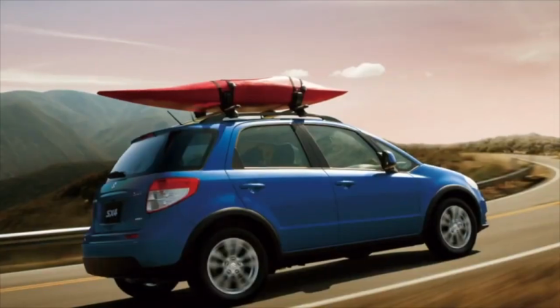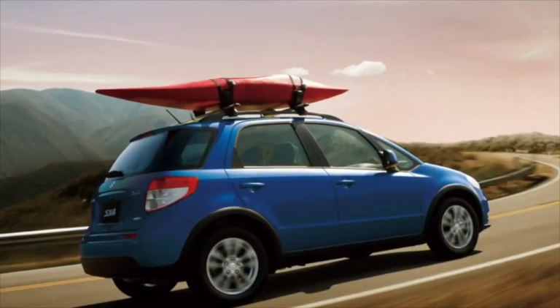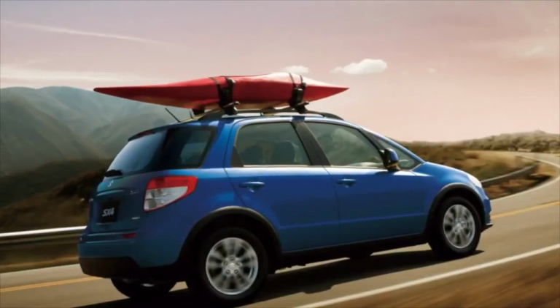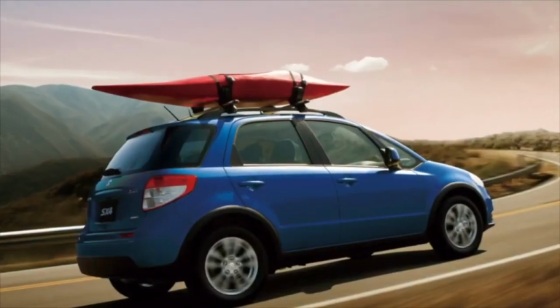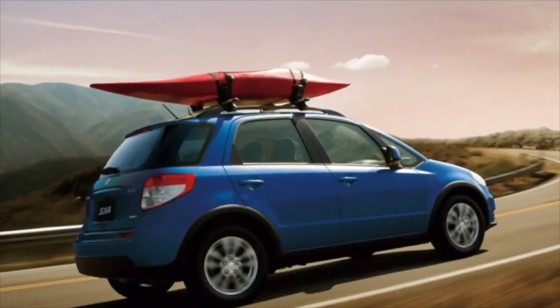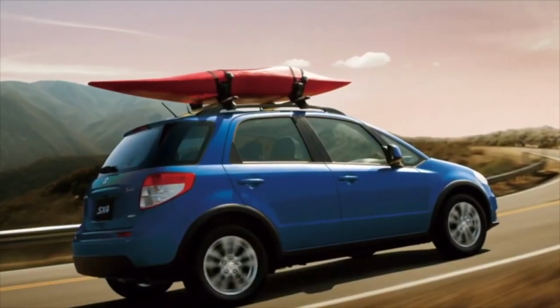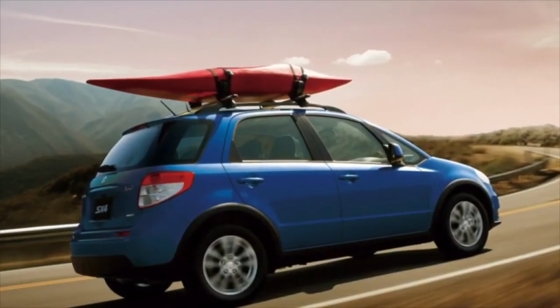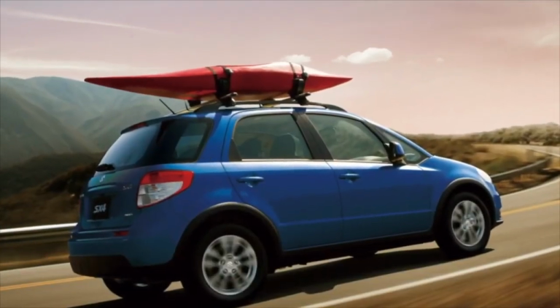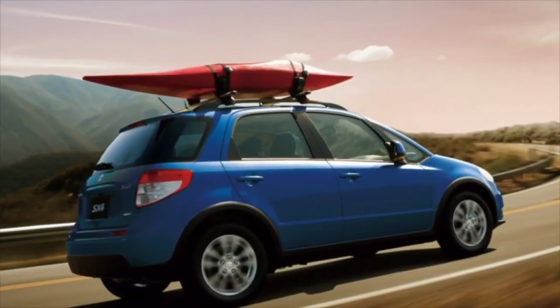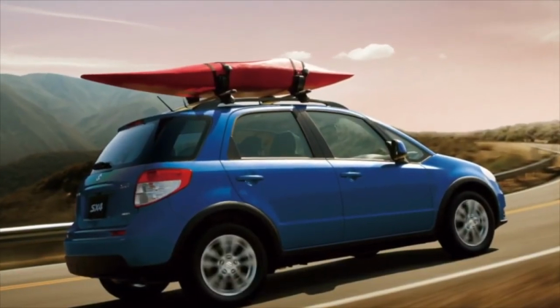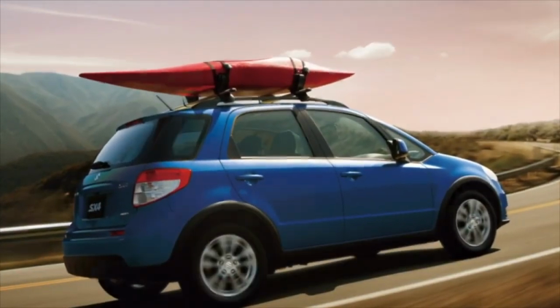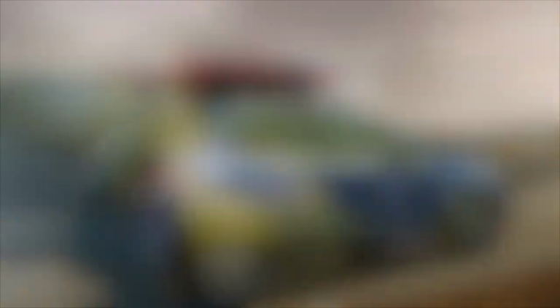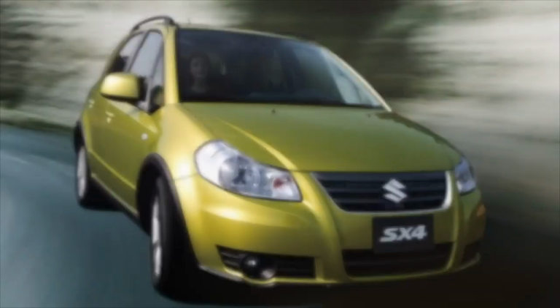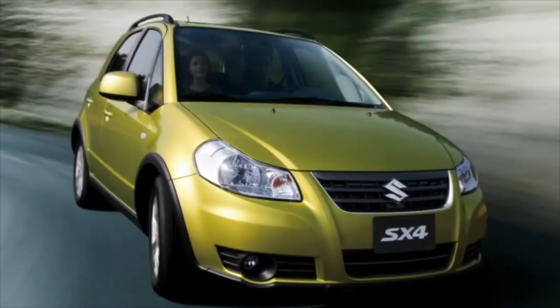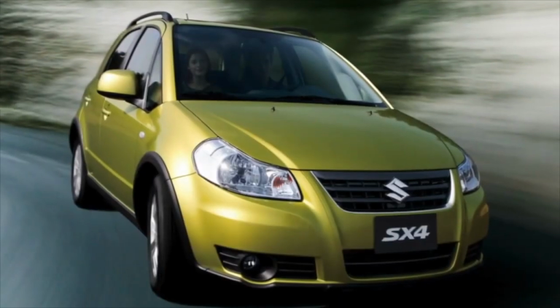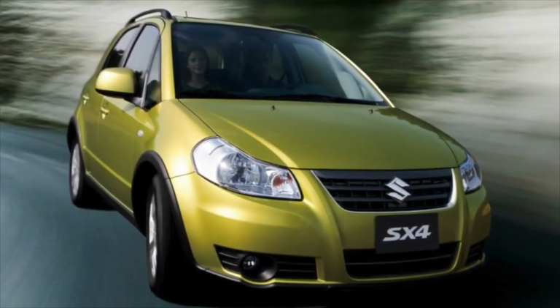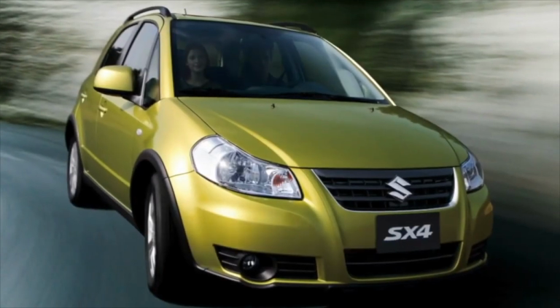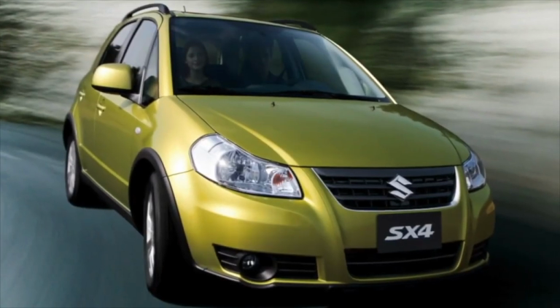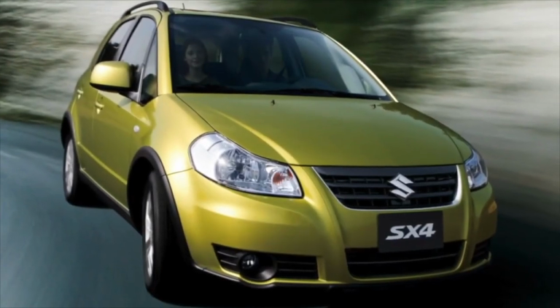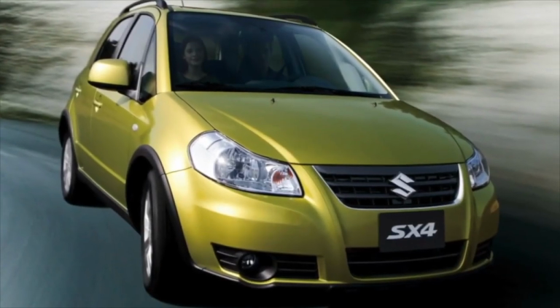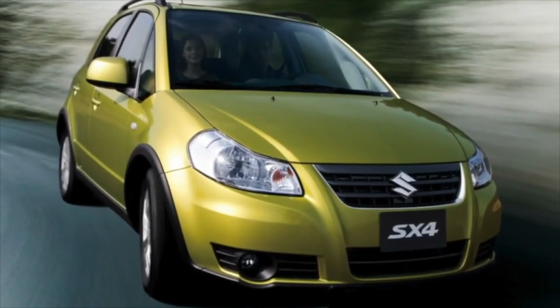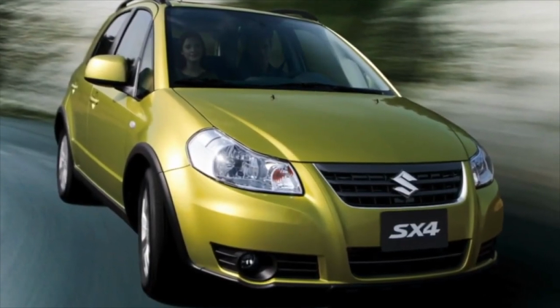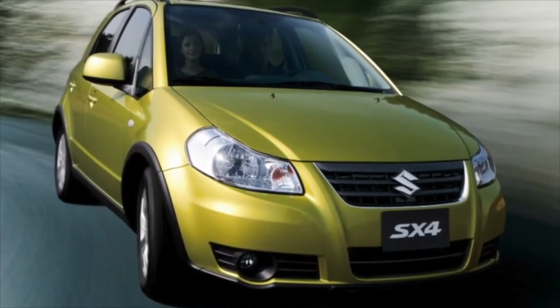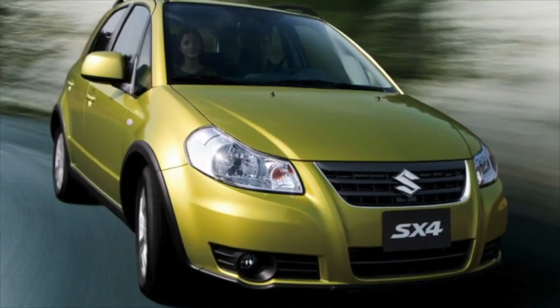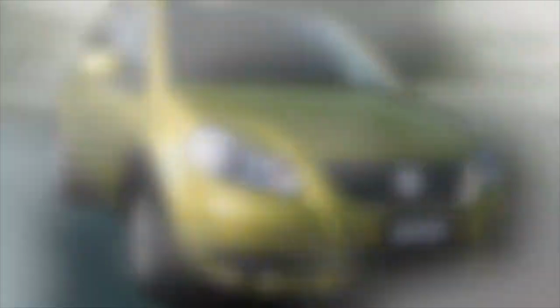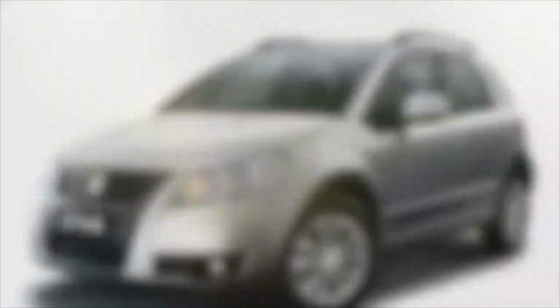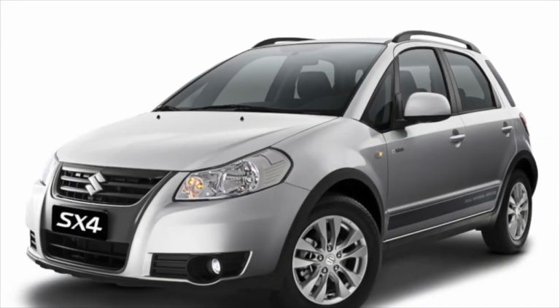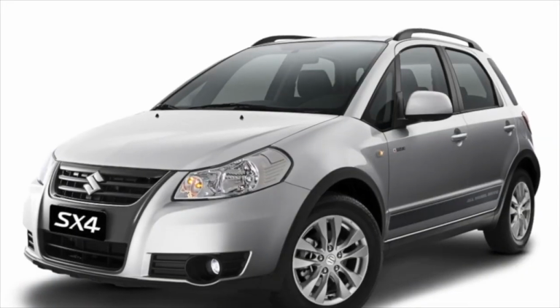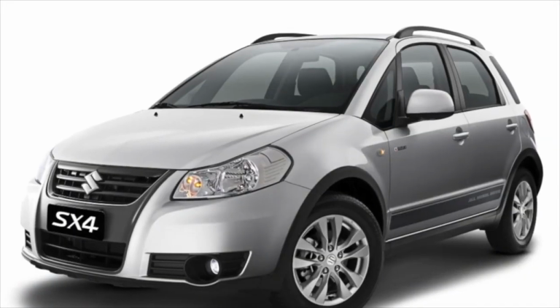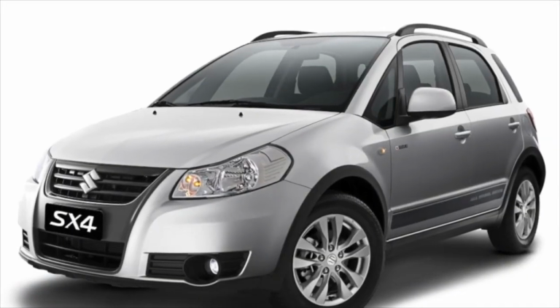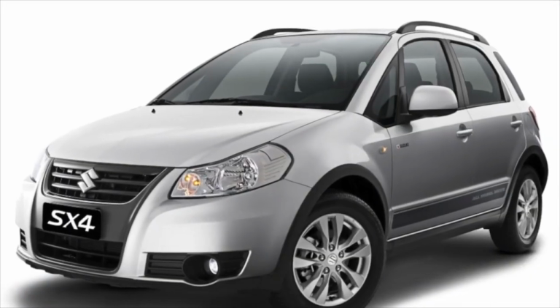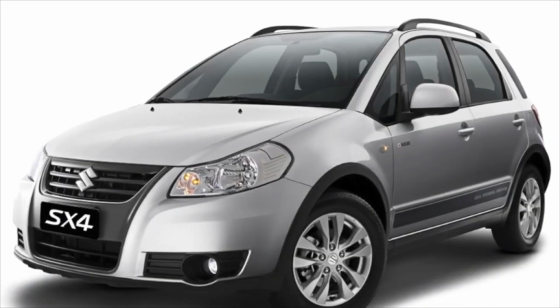Greetings, dear friends! I present to your attention the most common malfunctions and breakdowns that occur on the Suzuki SX4.